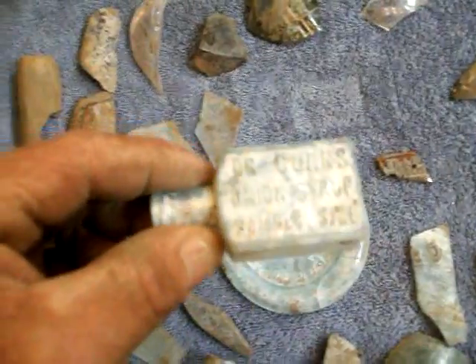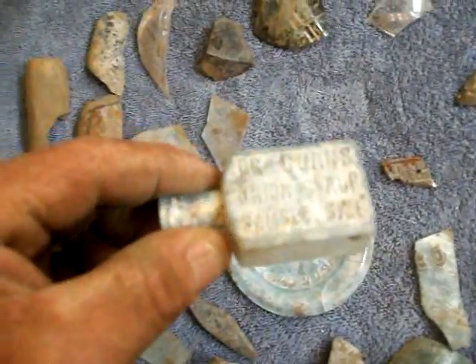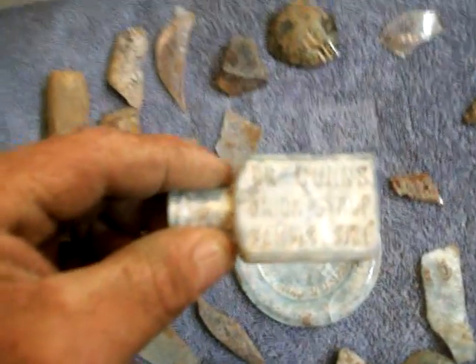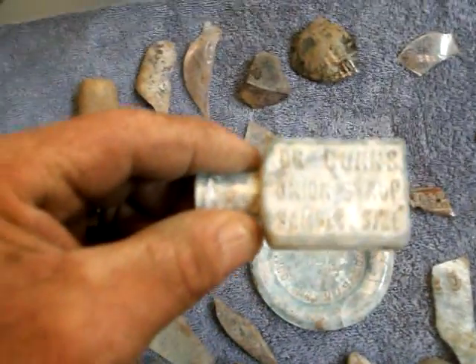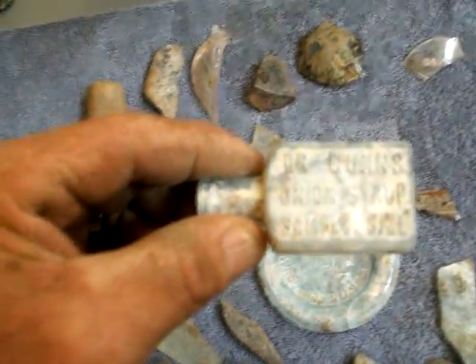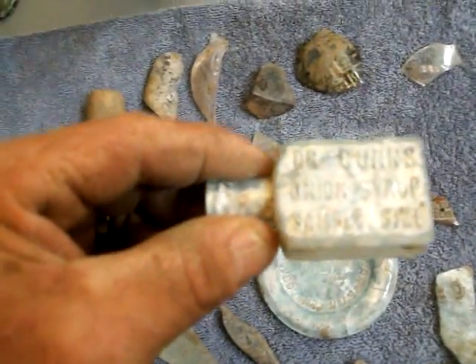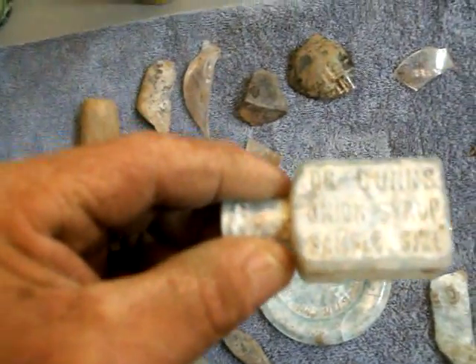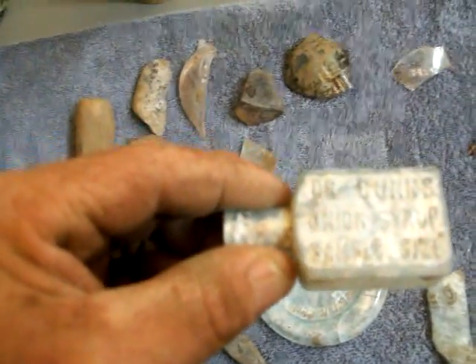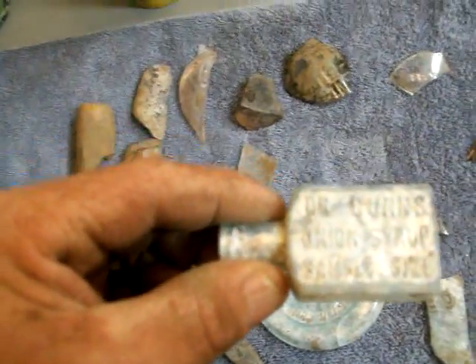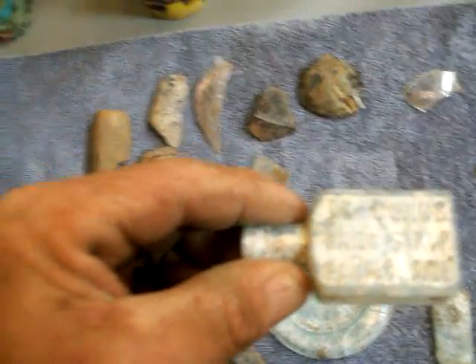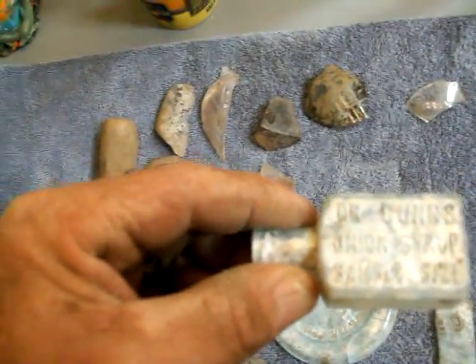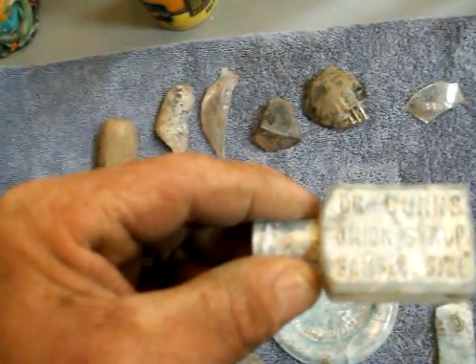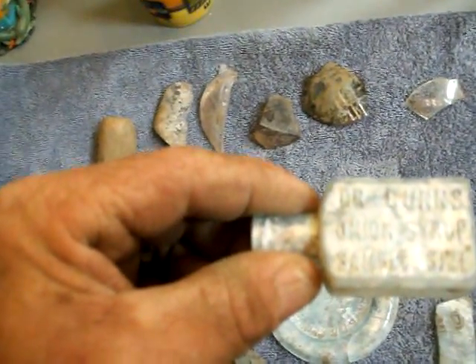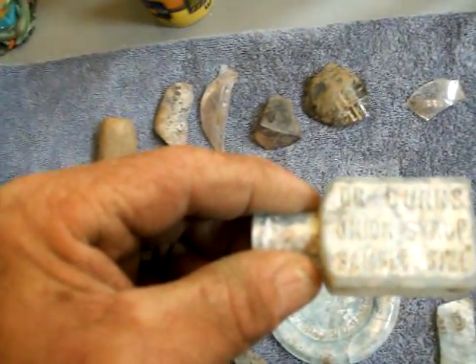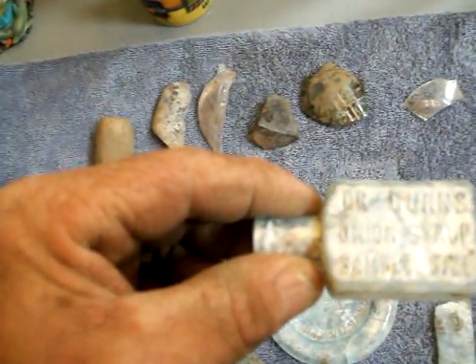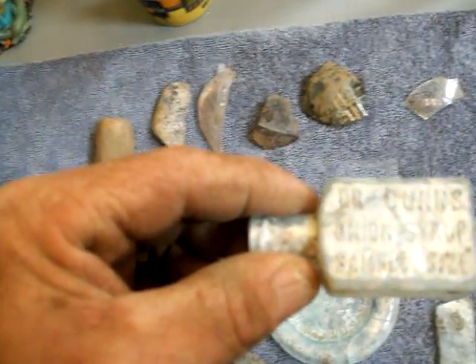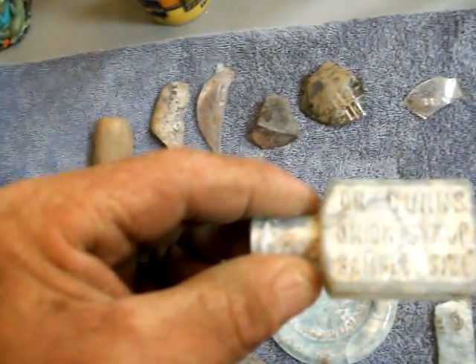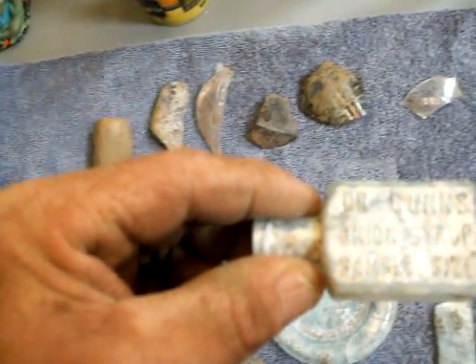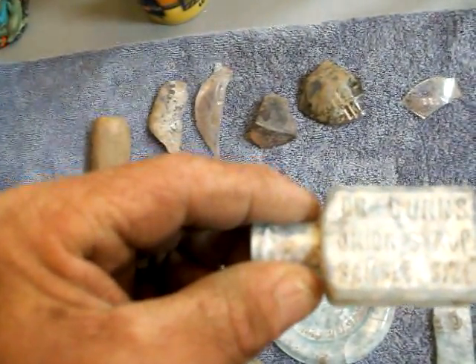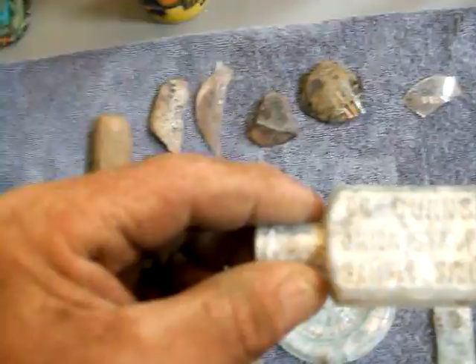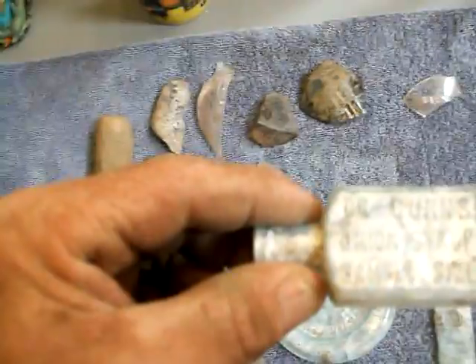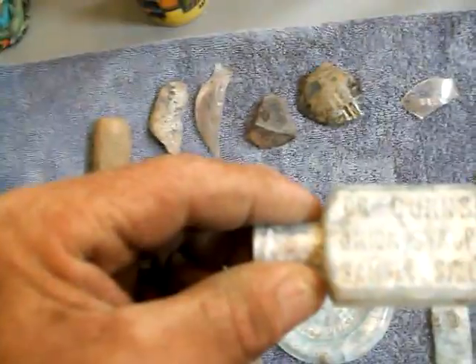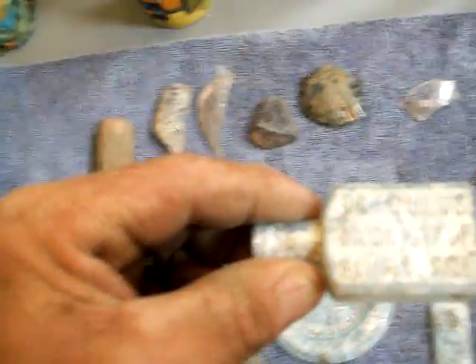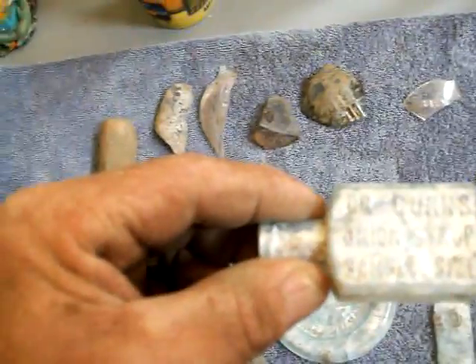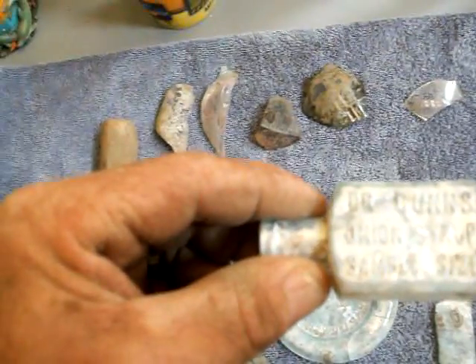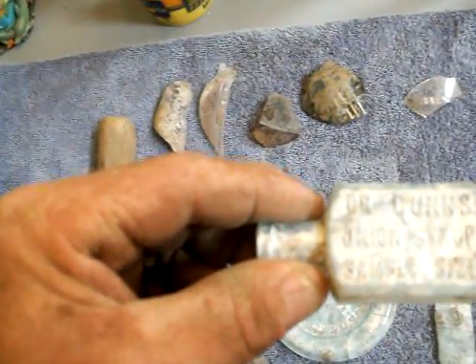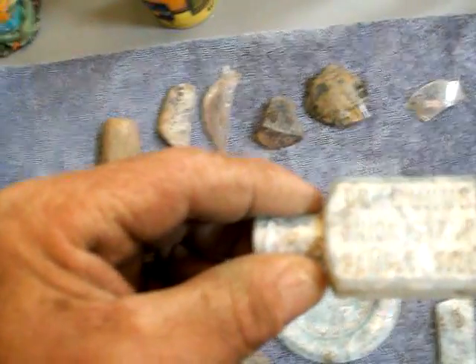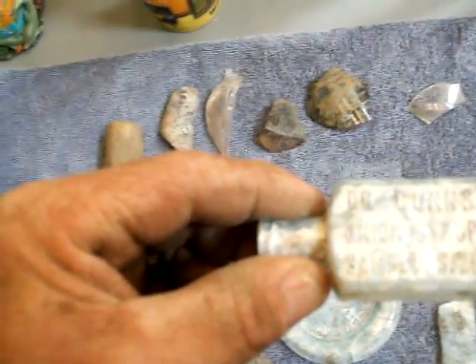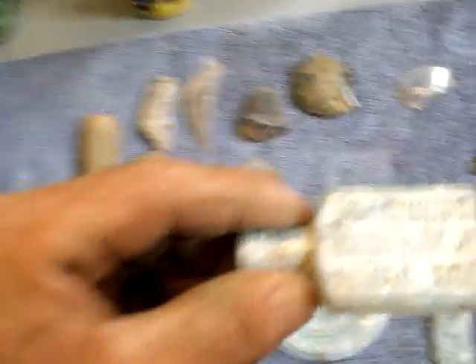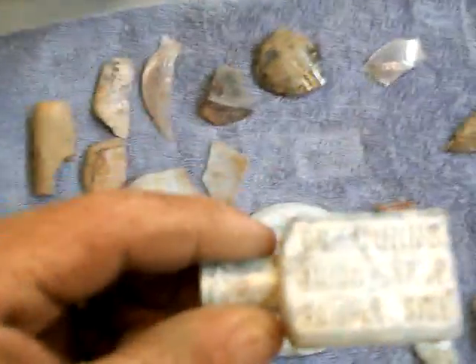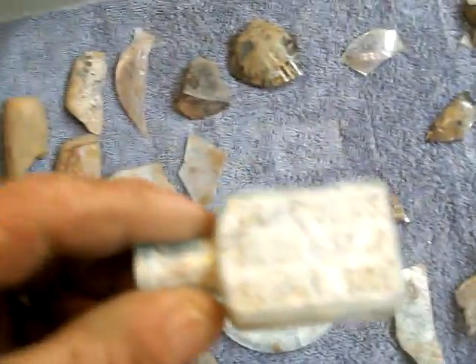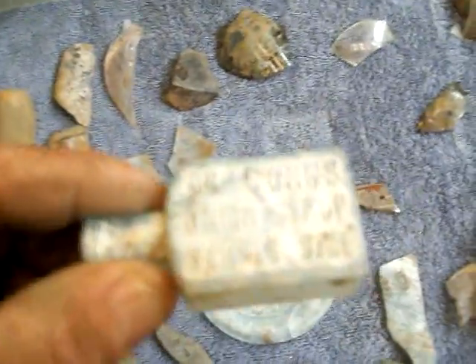The best find is this guy right here — says Dr. Cunns, C-U-N-N-S, Onion Syrup Sample Size.